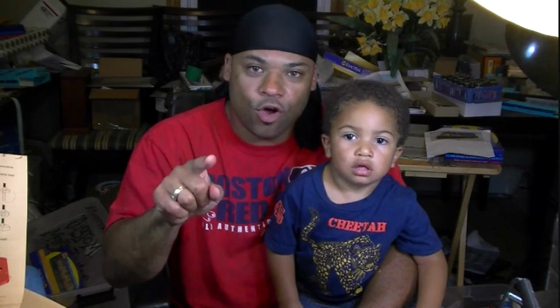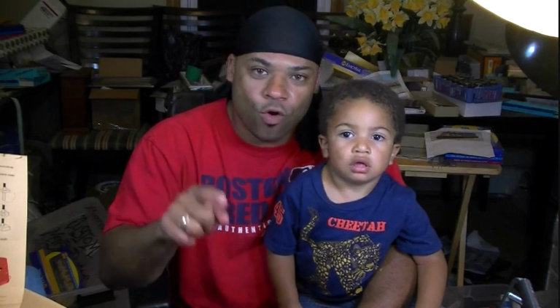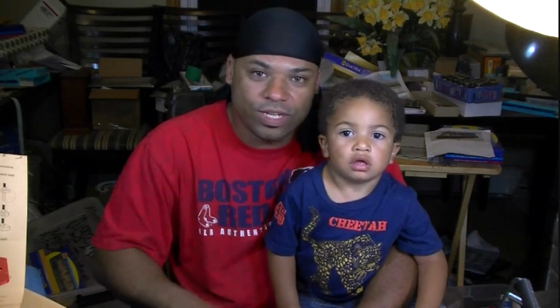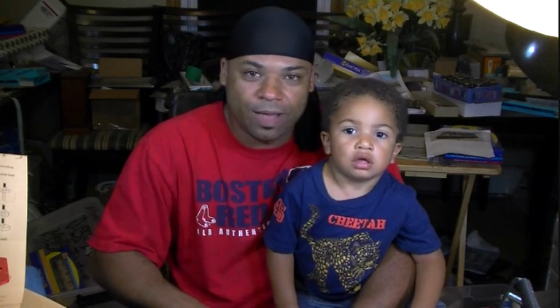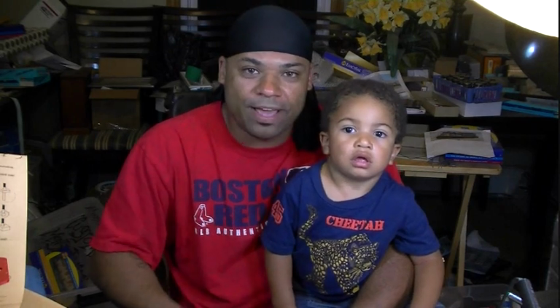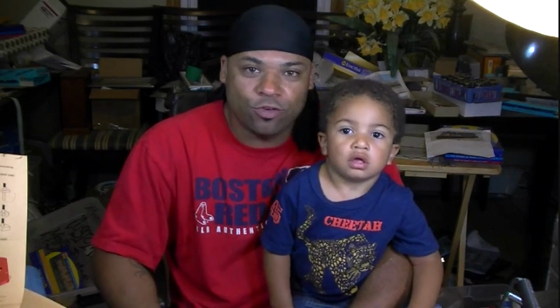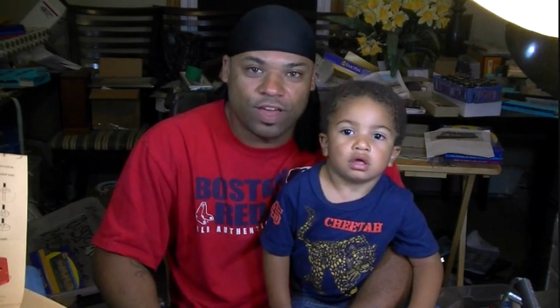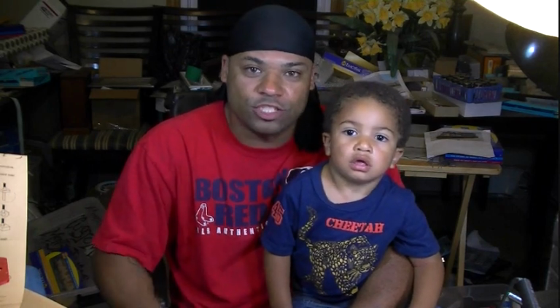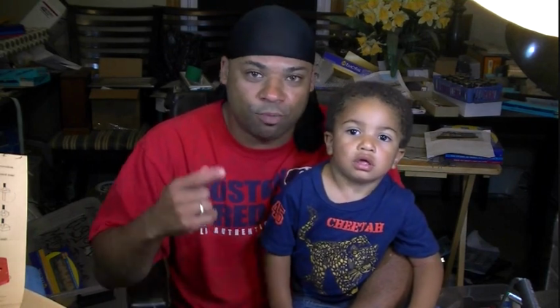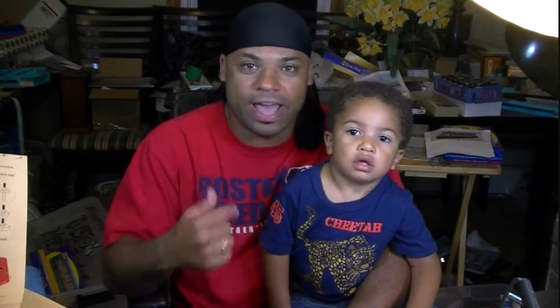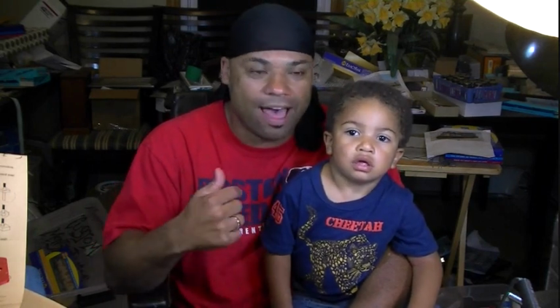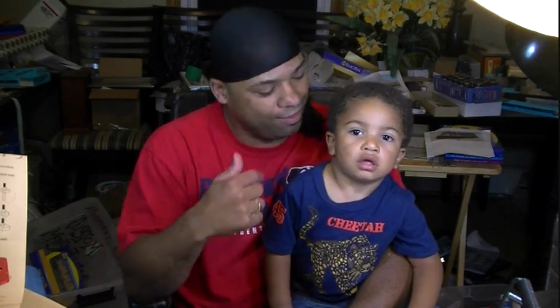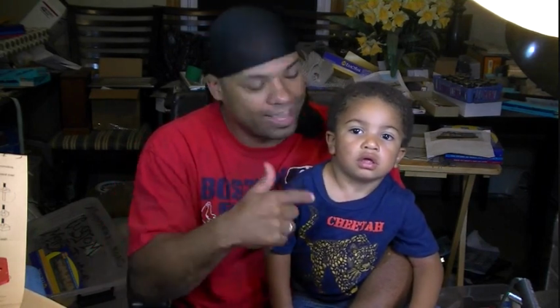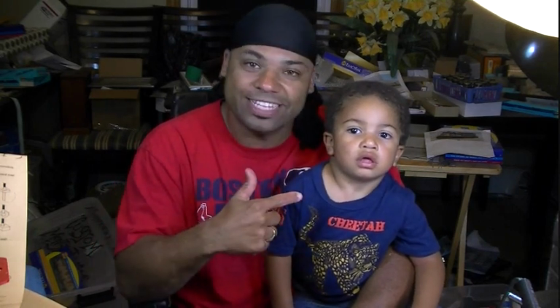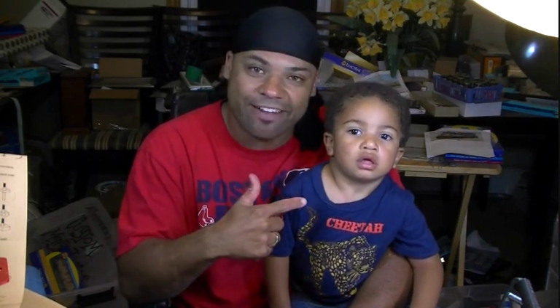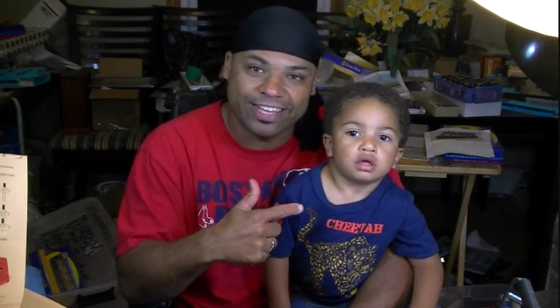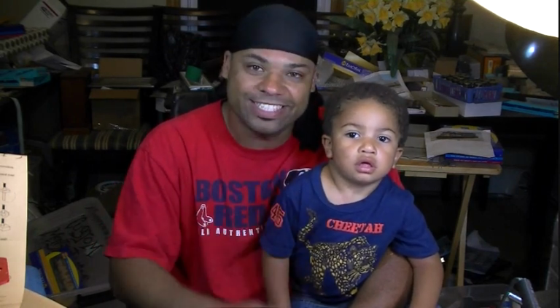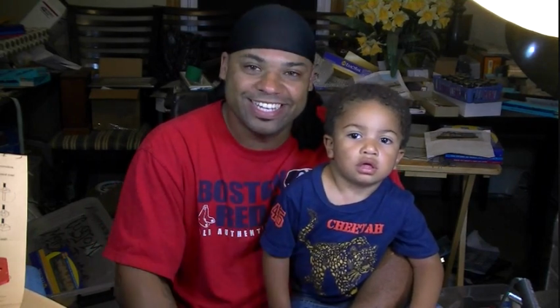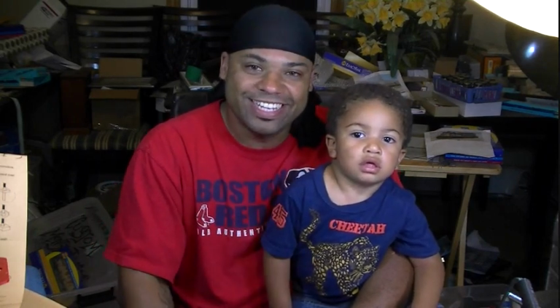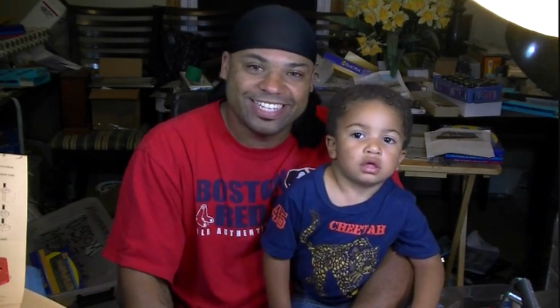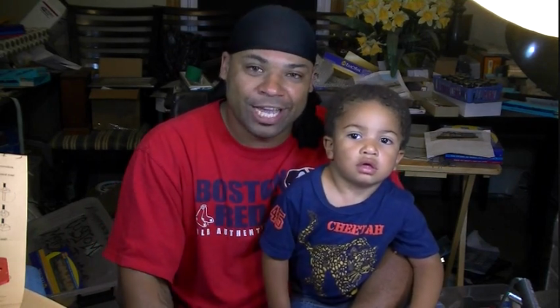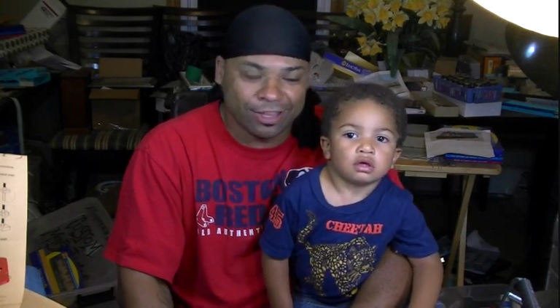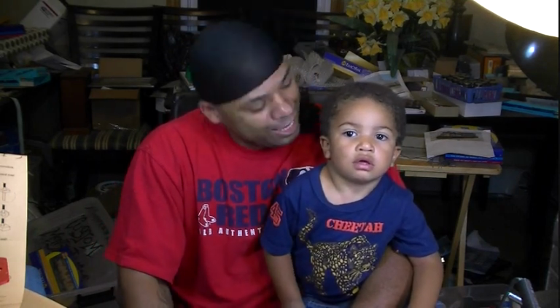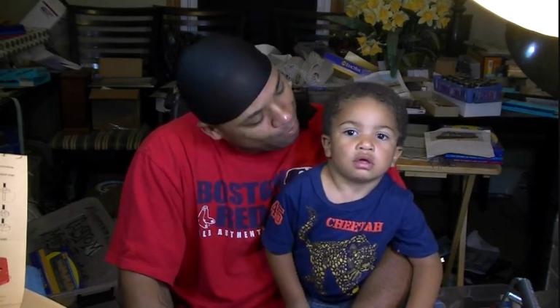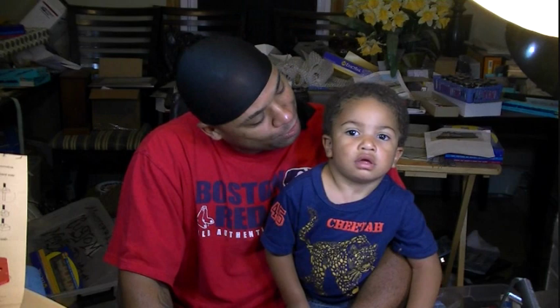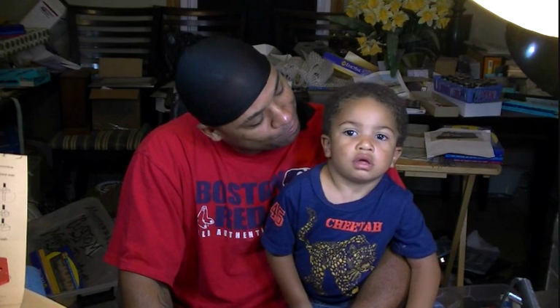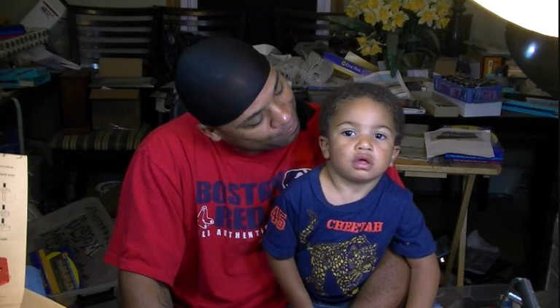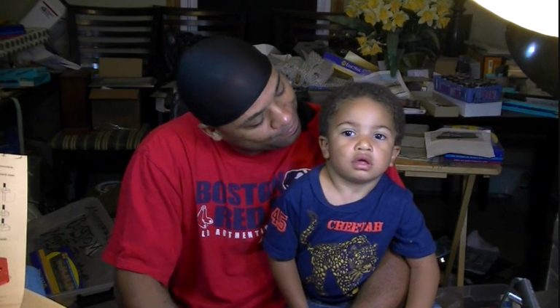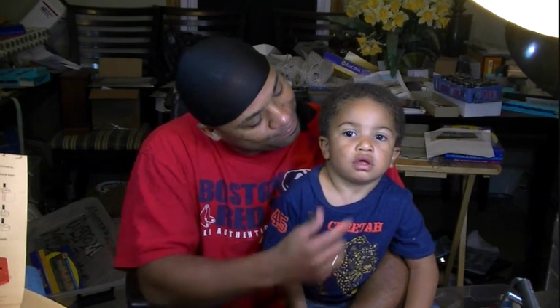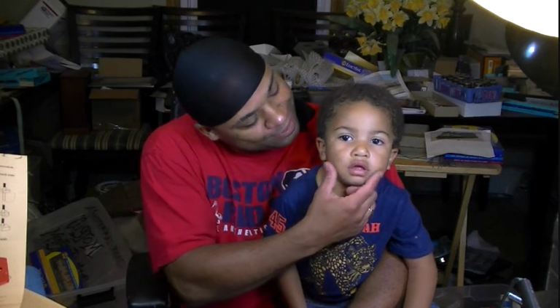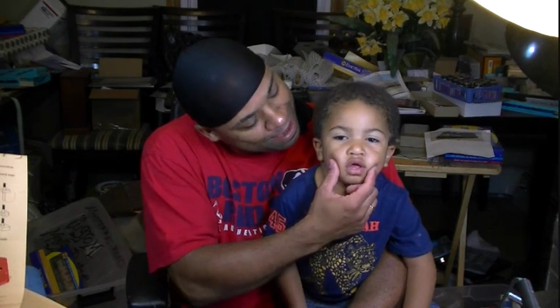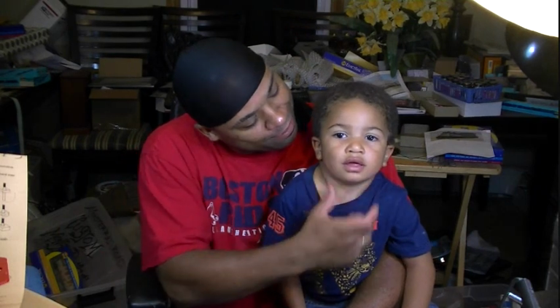Yo, what's up? How you doing, fellas? Your boy Al and Darius. Check out the camera. What are you doing? Smile.